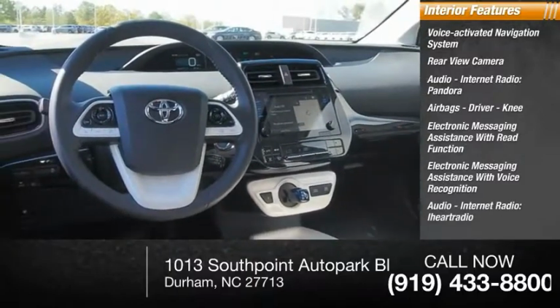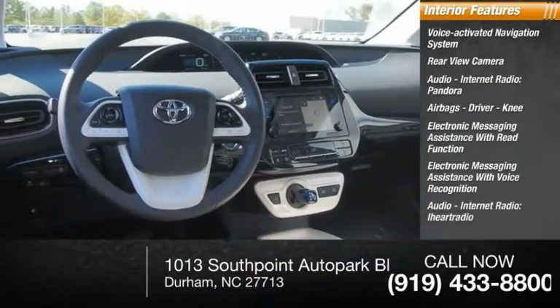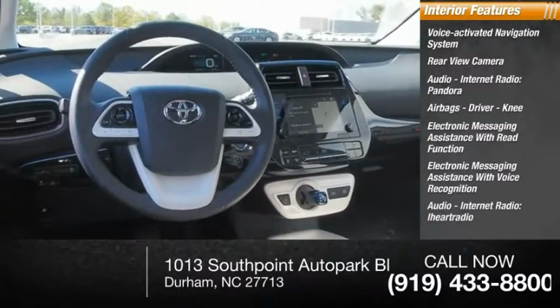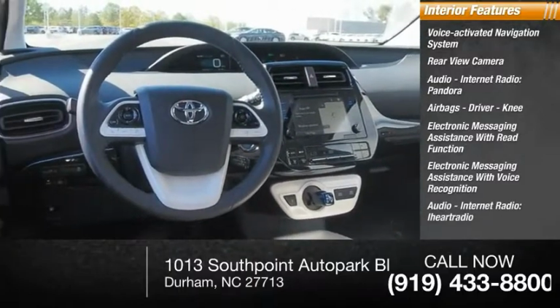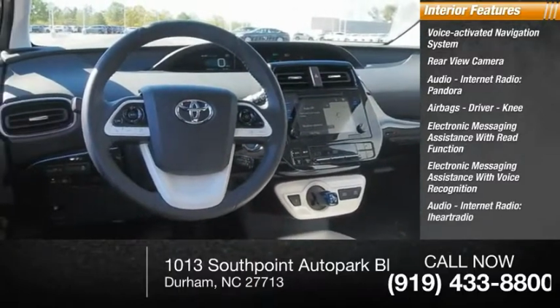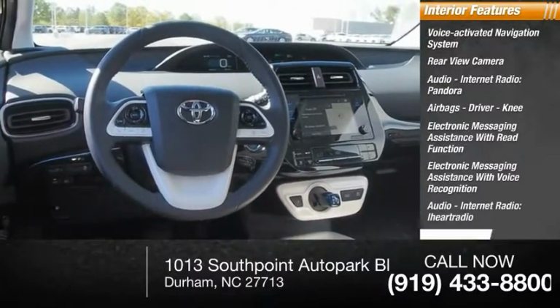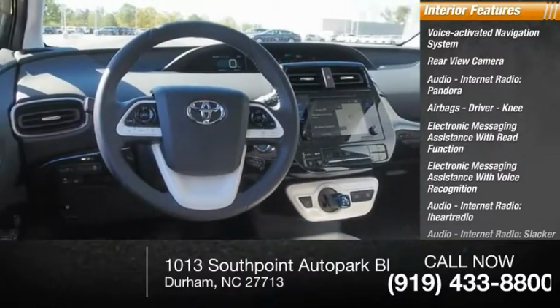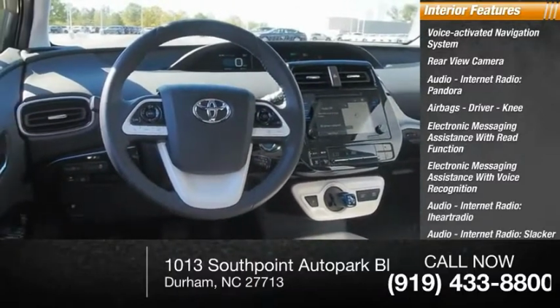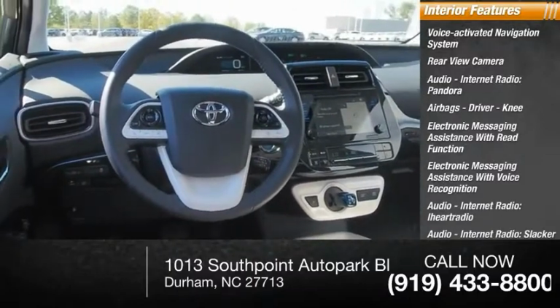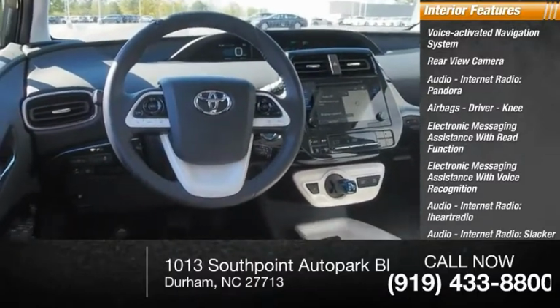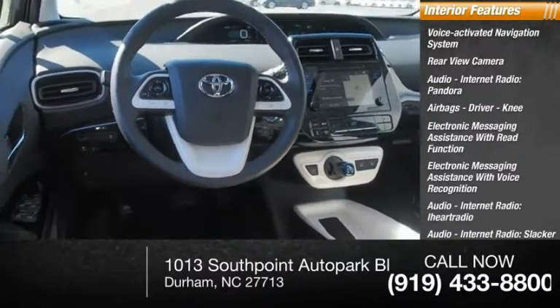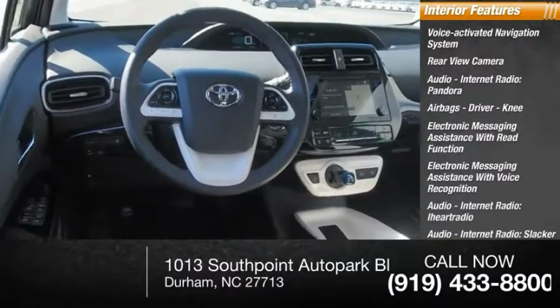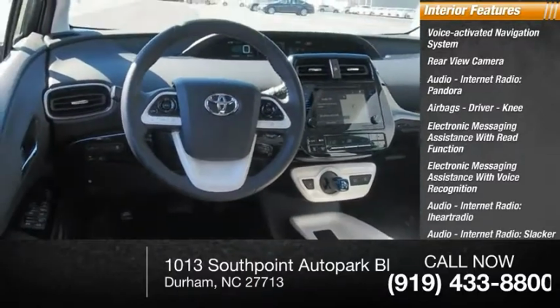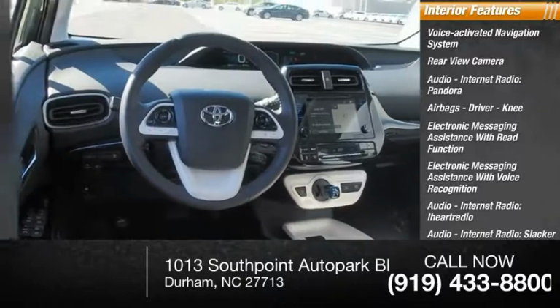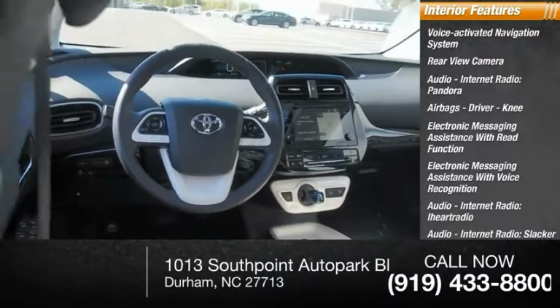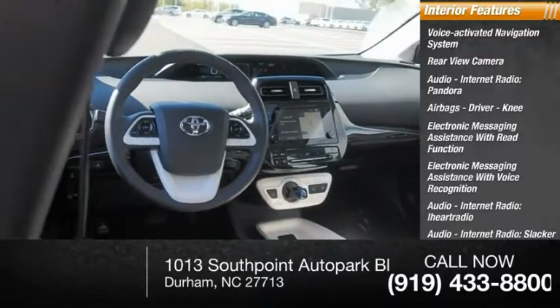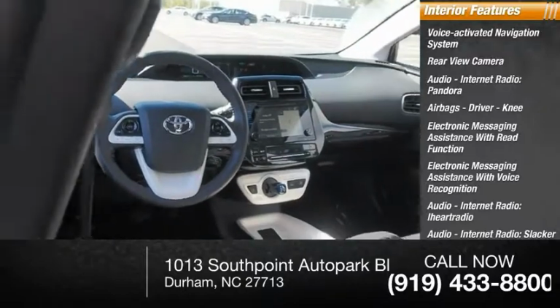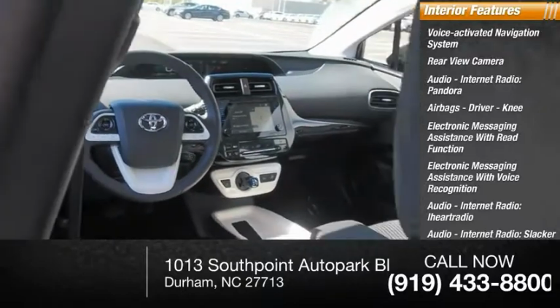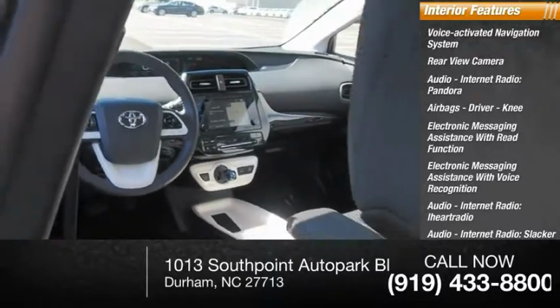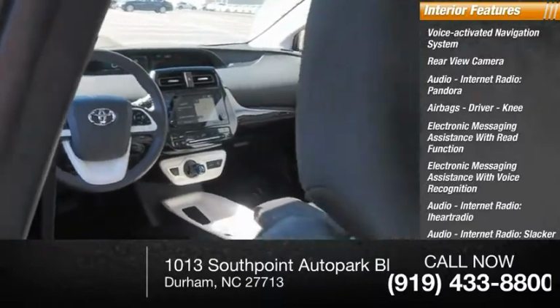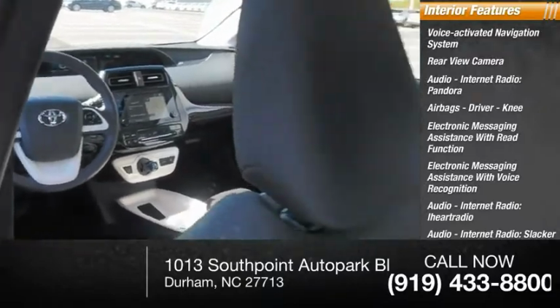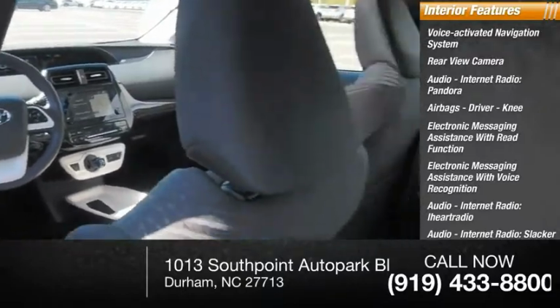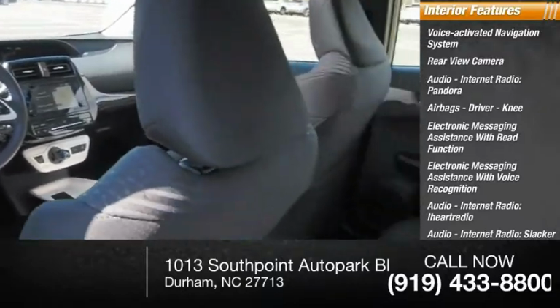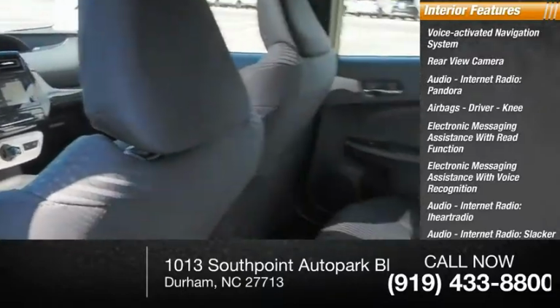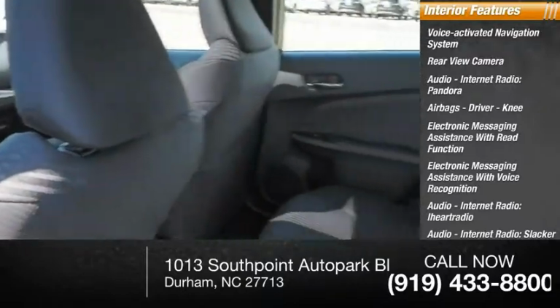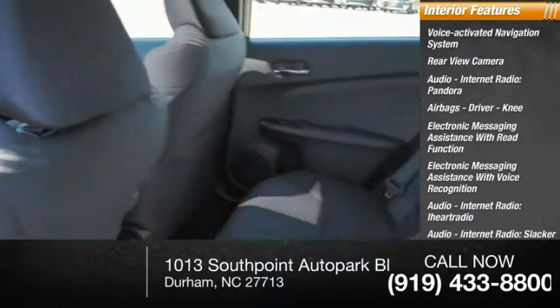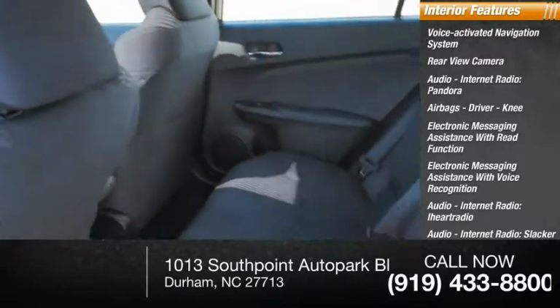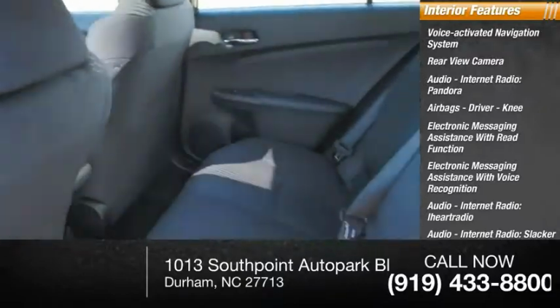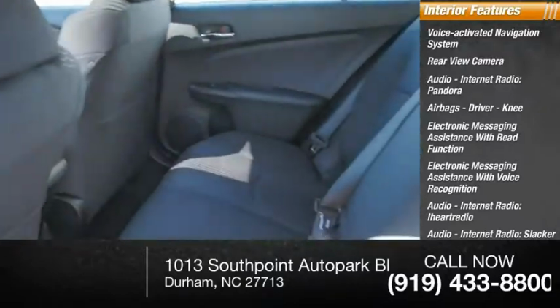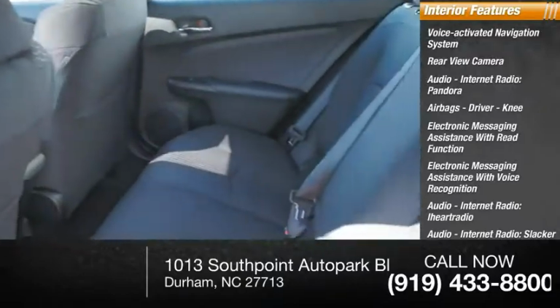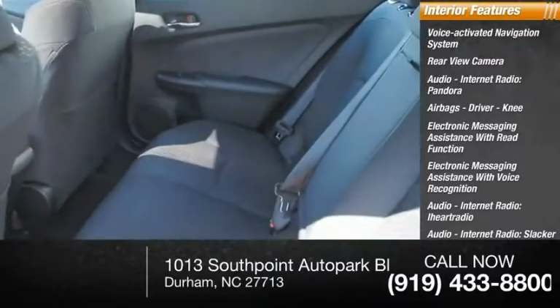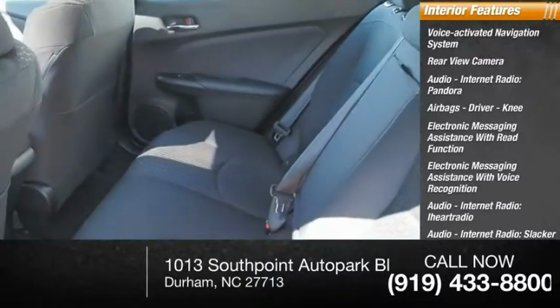Additional audio options include iHeart Radio and Slacker internet radio. The vehicle also features front and passenger seat cushion airbags, and cruise control.